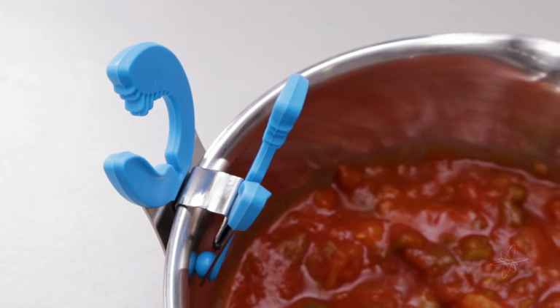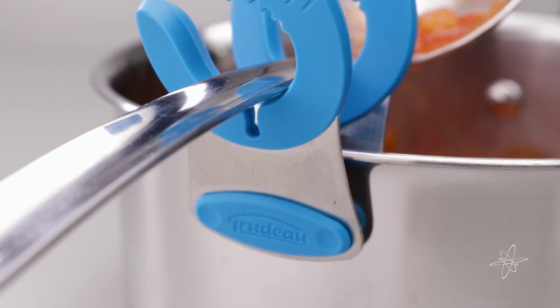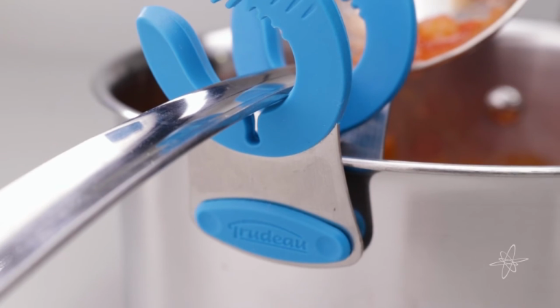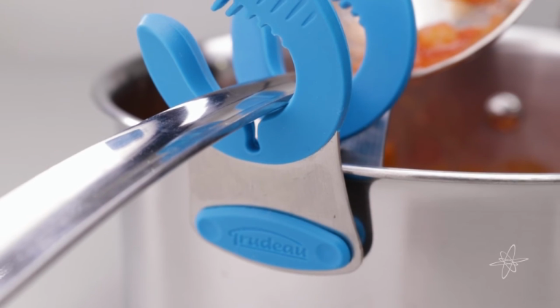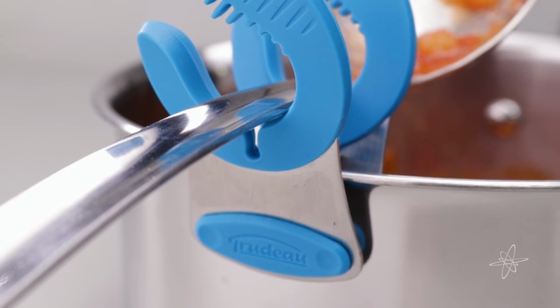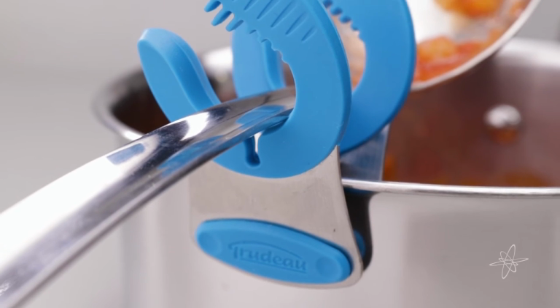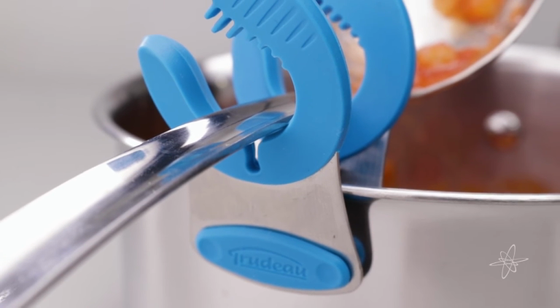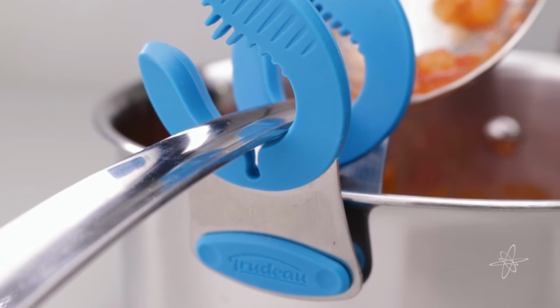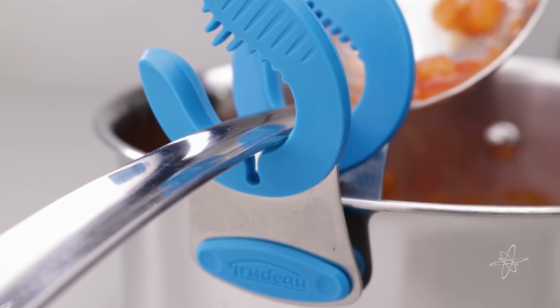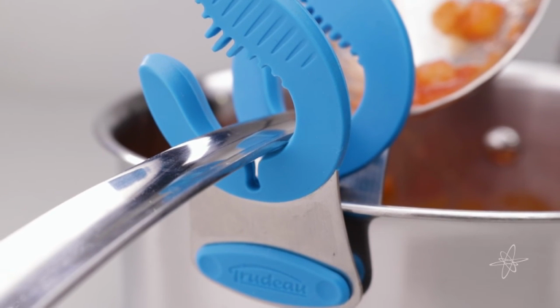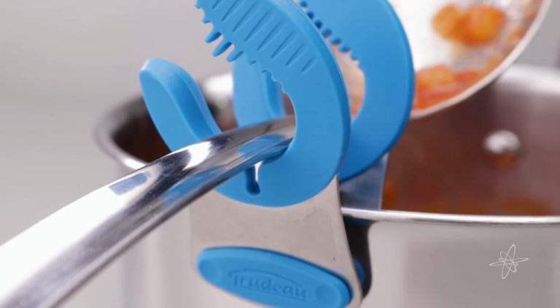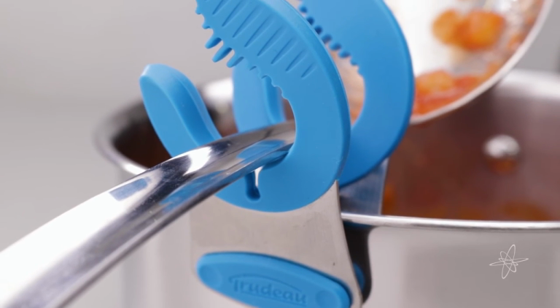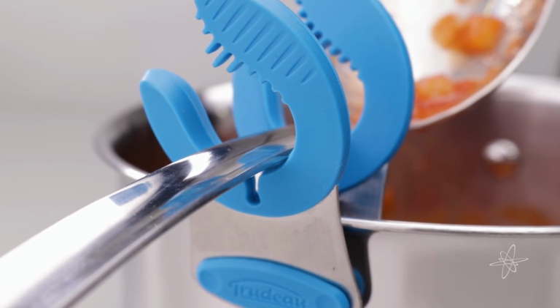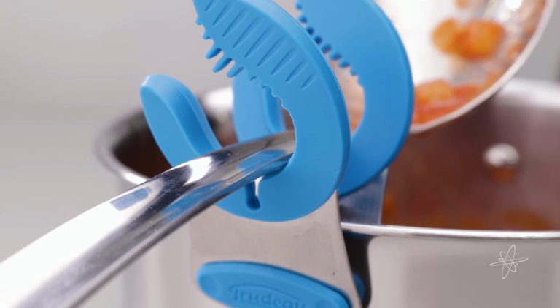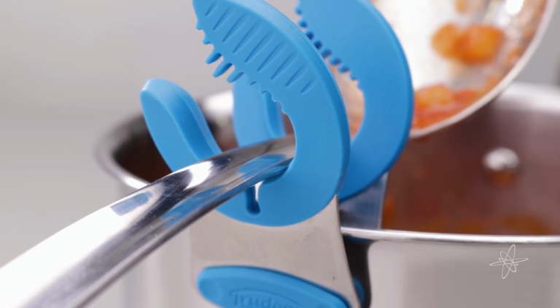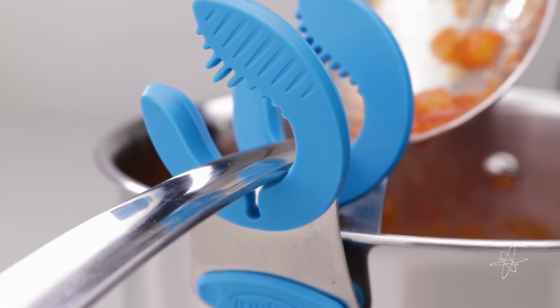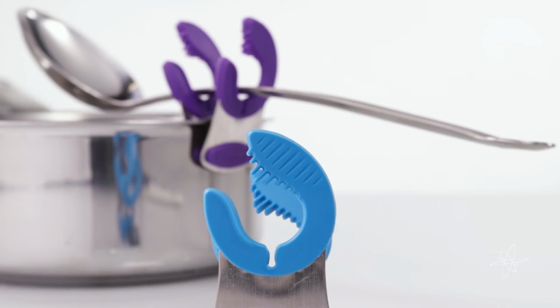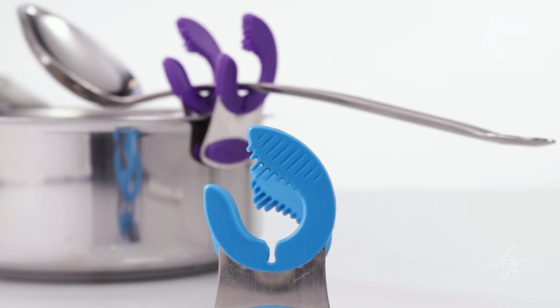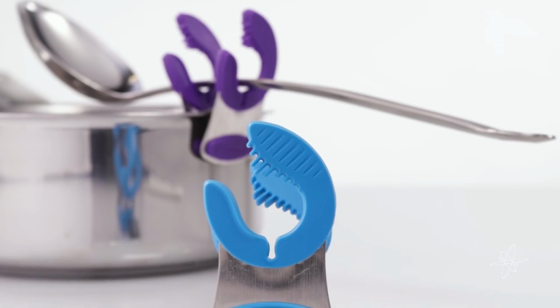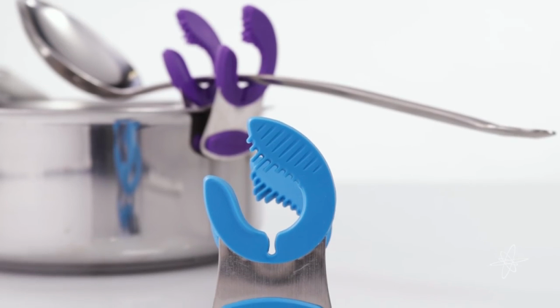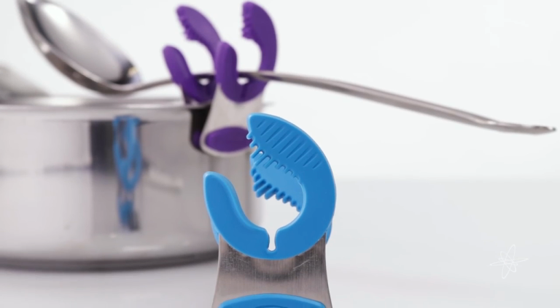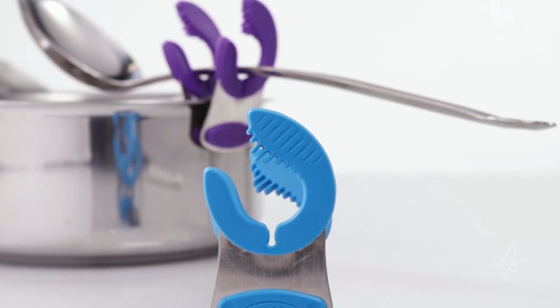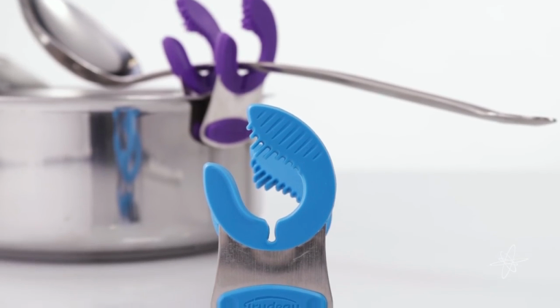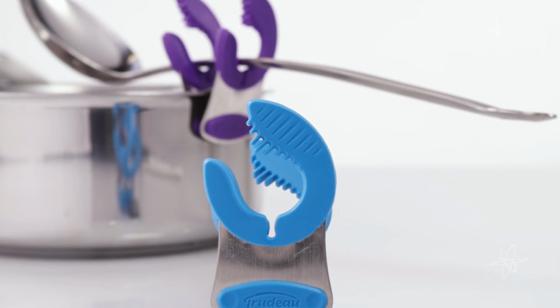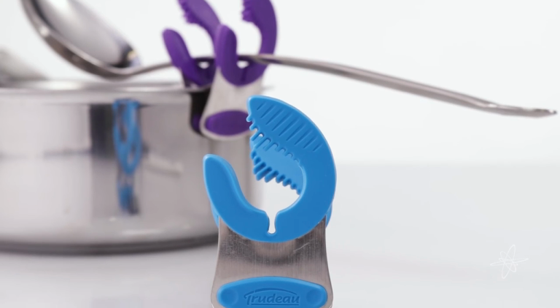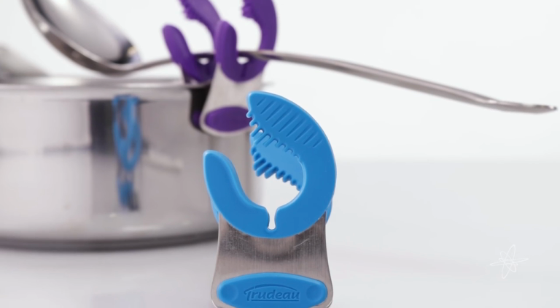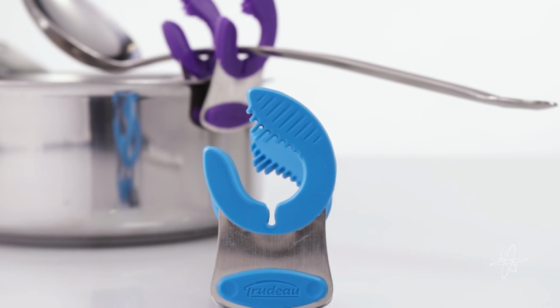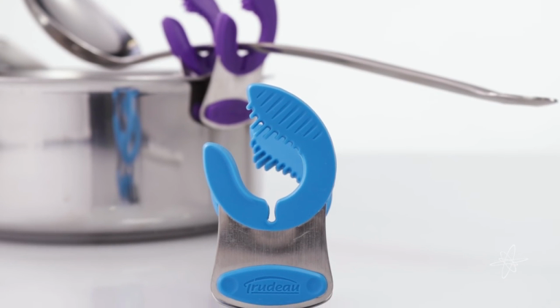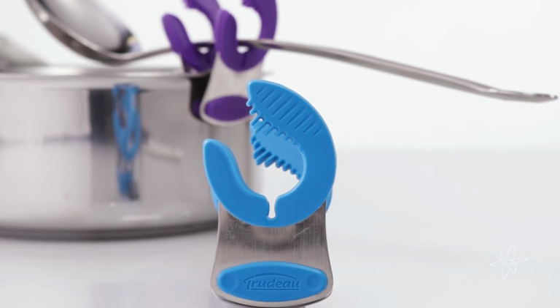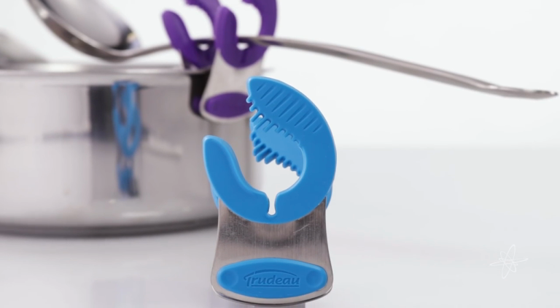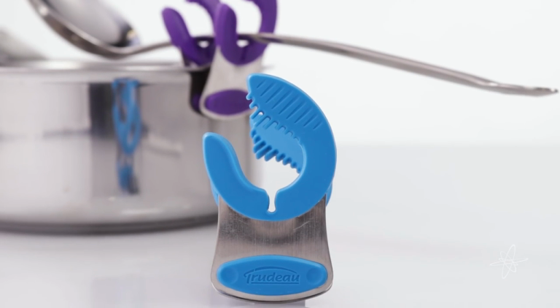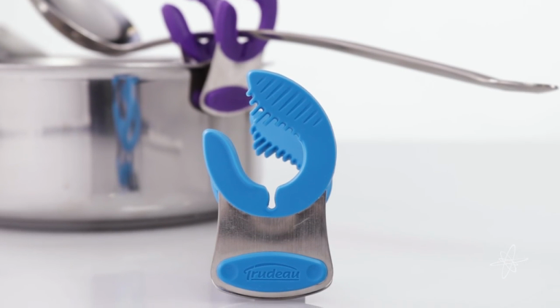Can firmly grasp the thinnest tools in place. Mix it up with the Trudeau Stainless Steel Pot Clip.